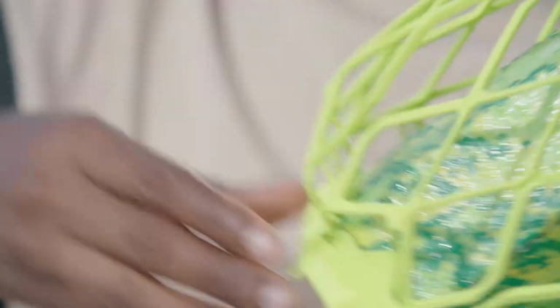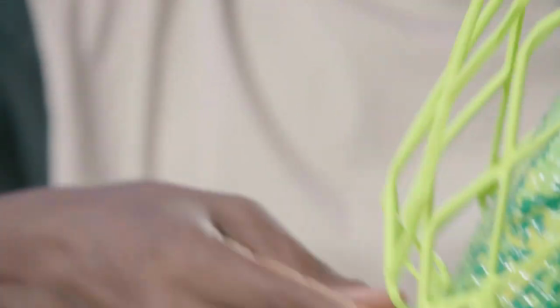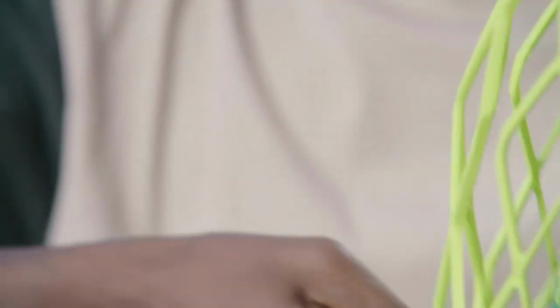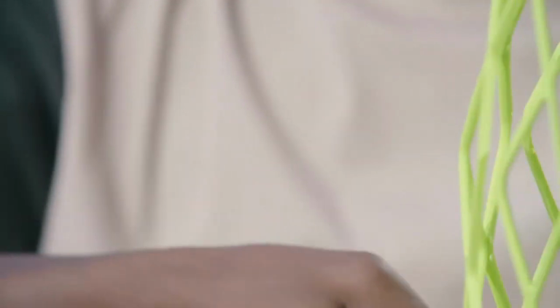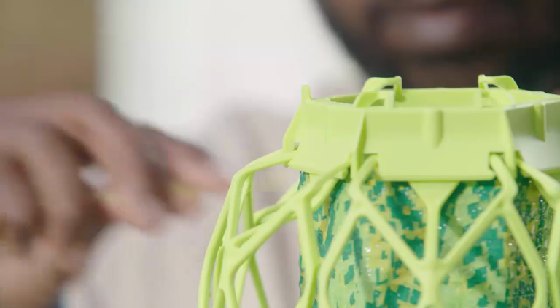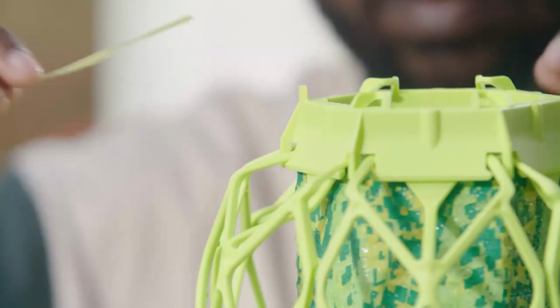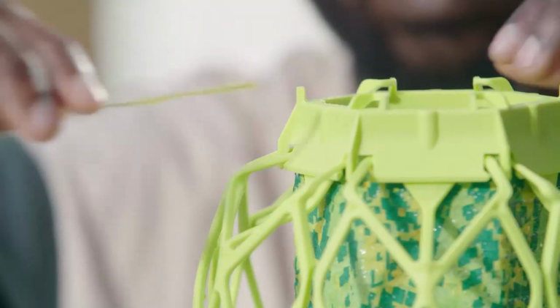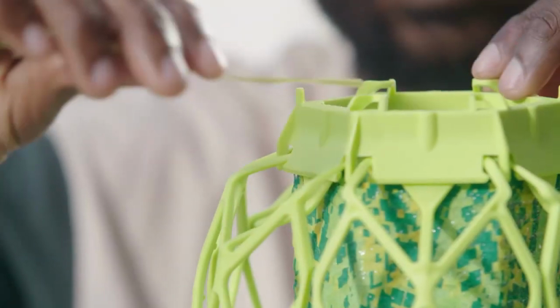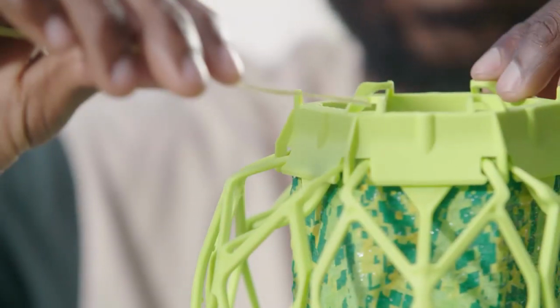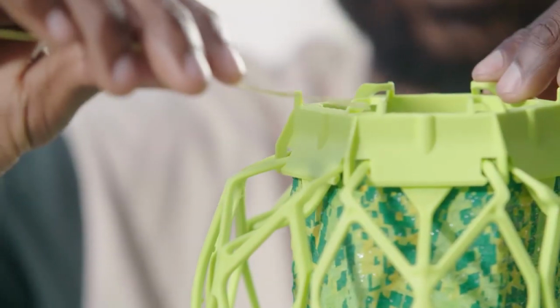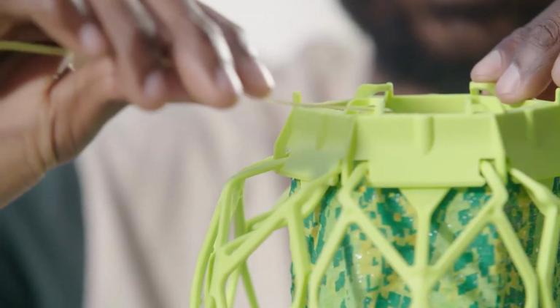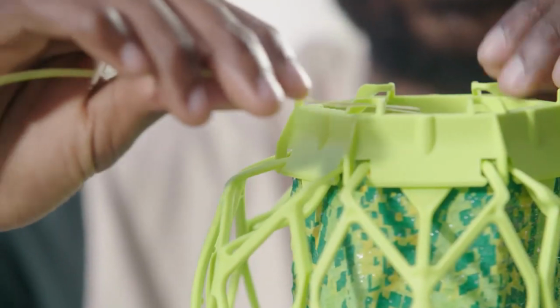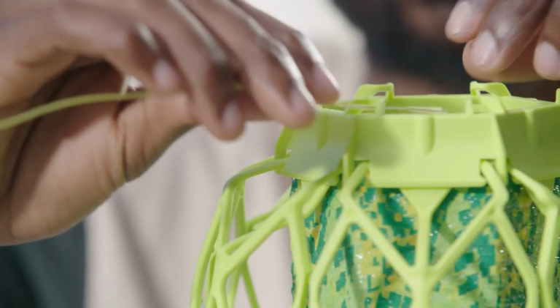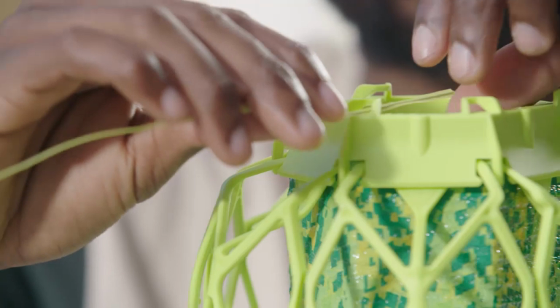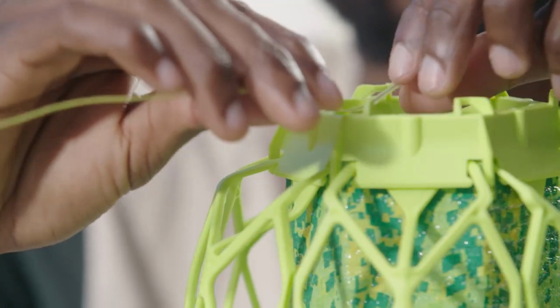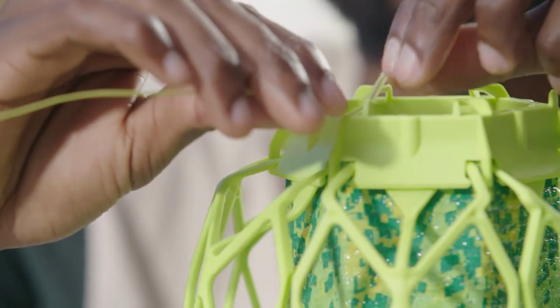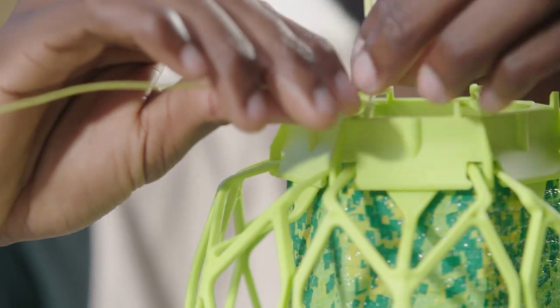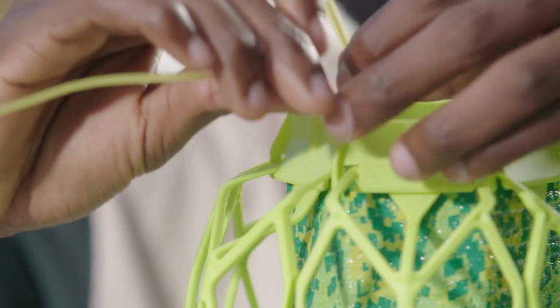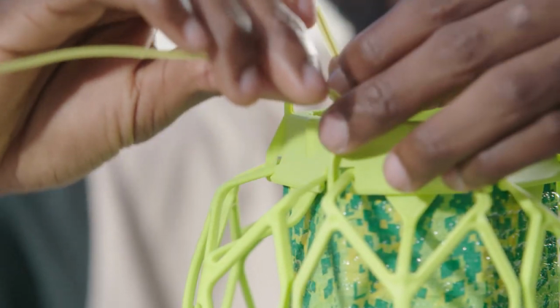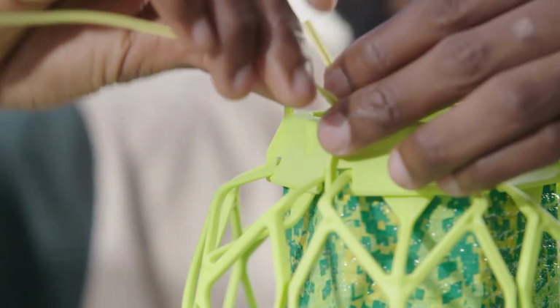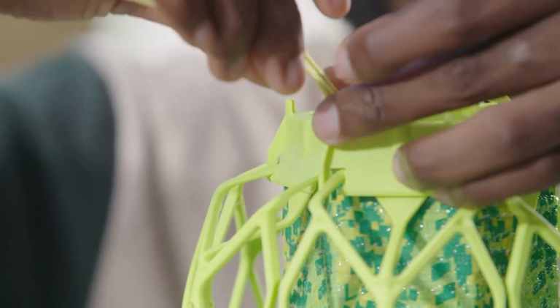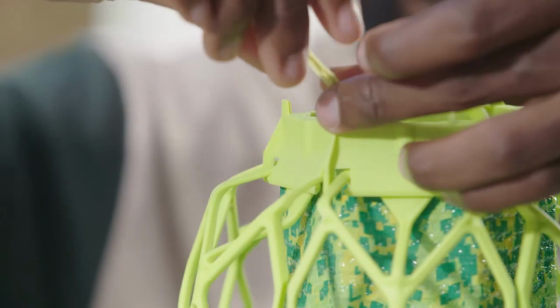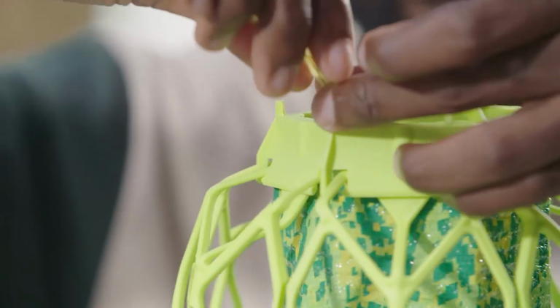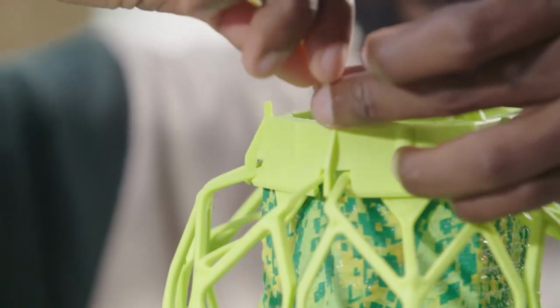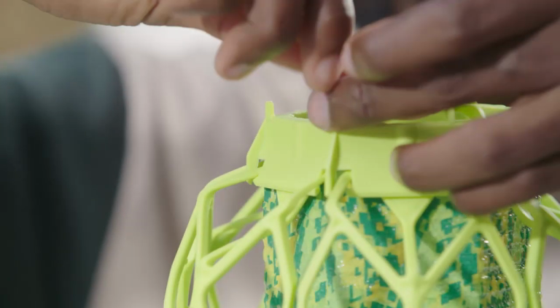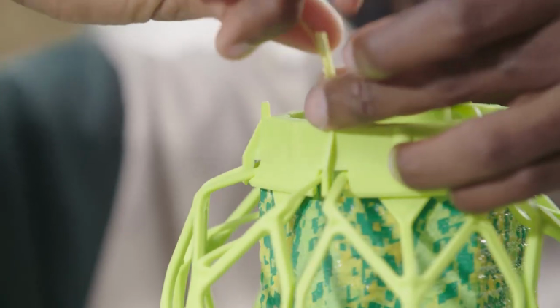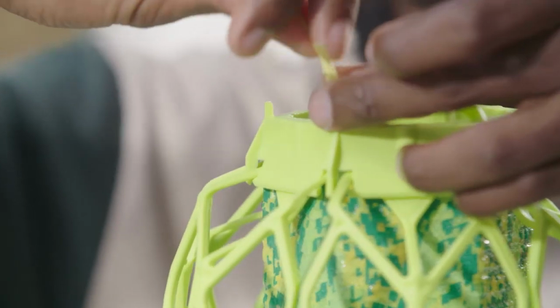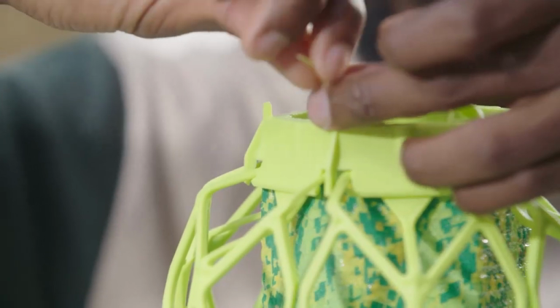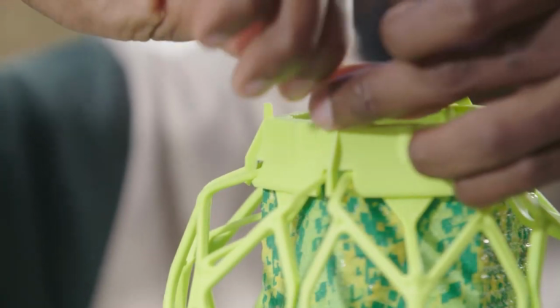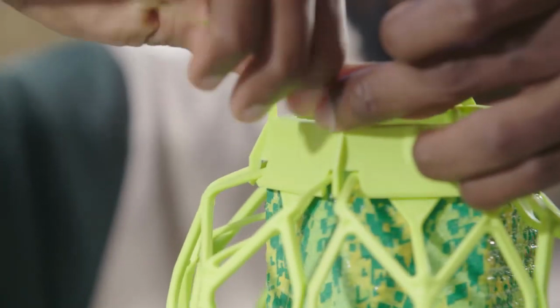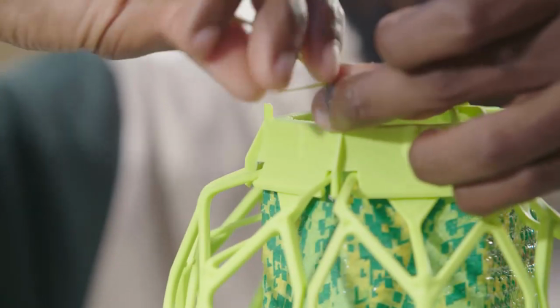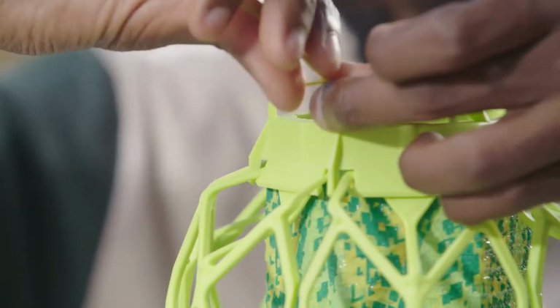Next, thread the included twist ties through one loop on the top cap and one loop on the bottom cap.